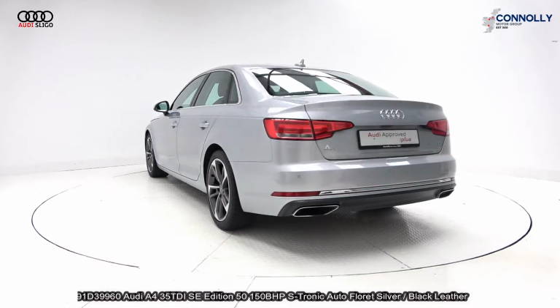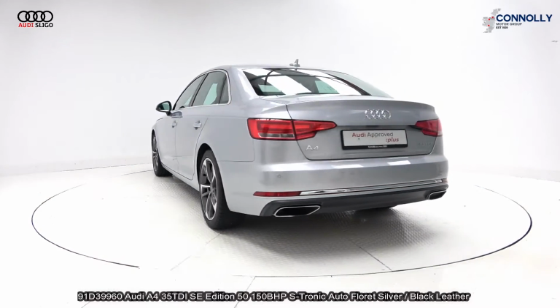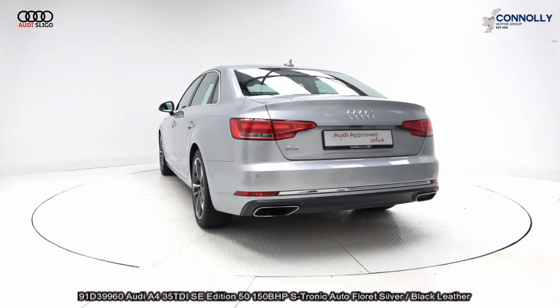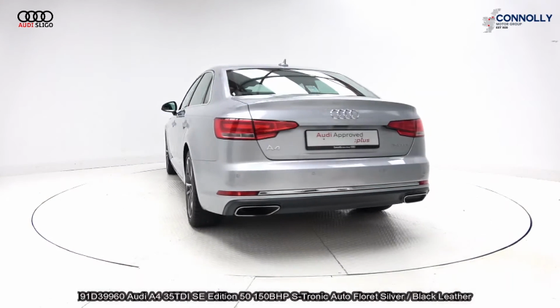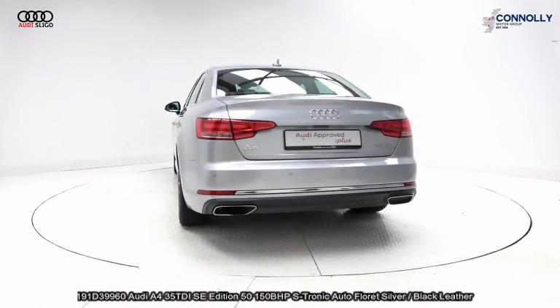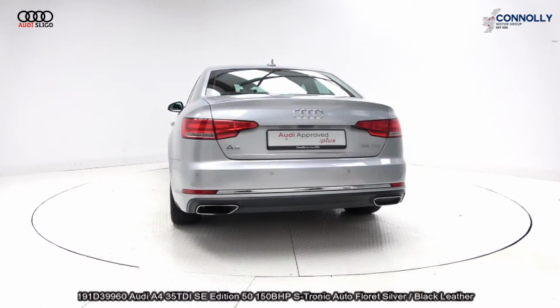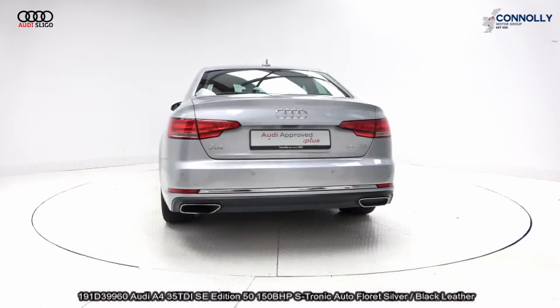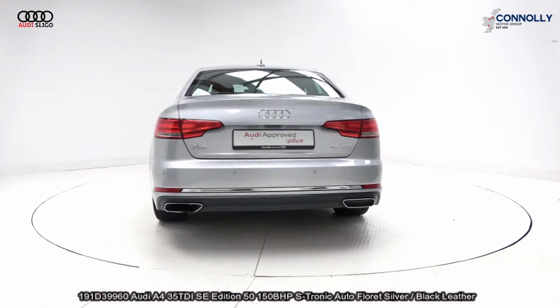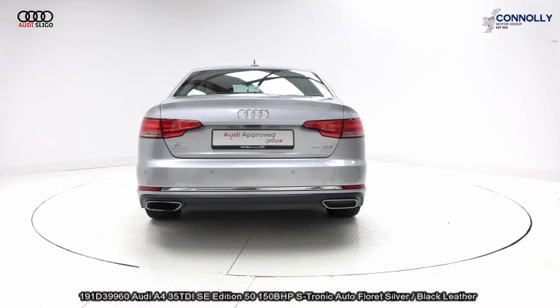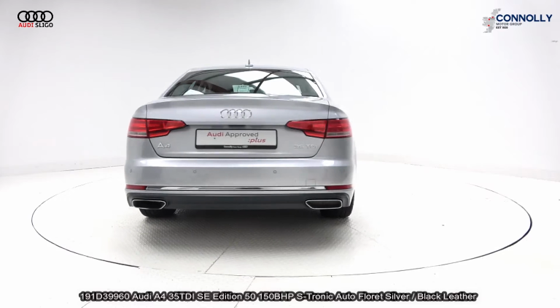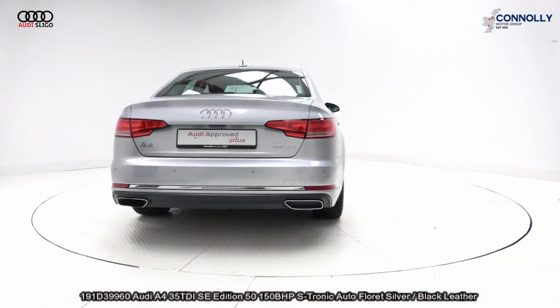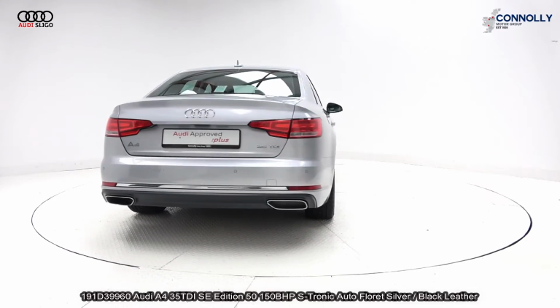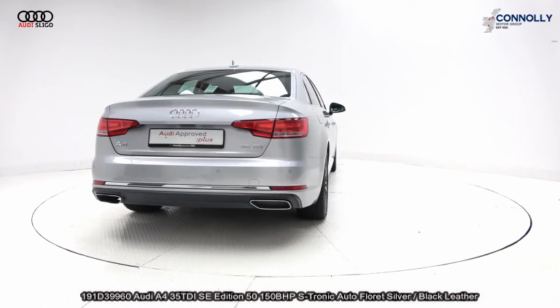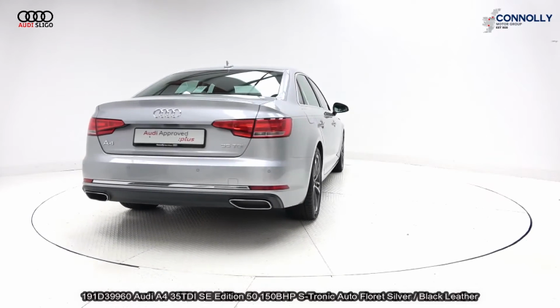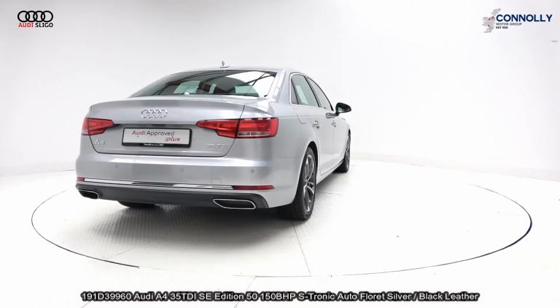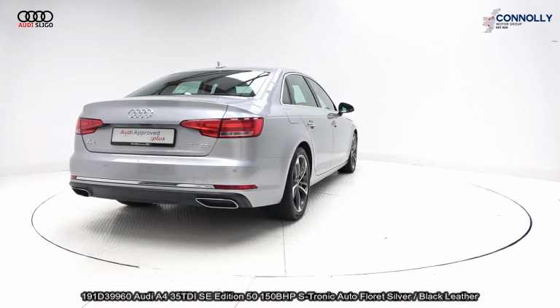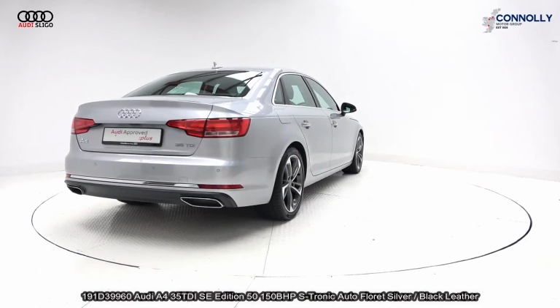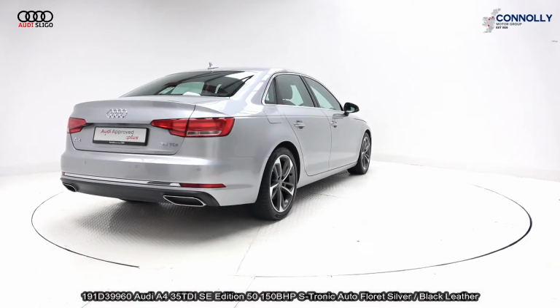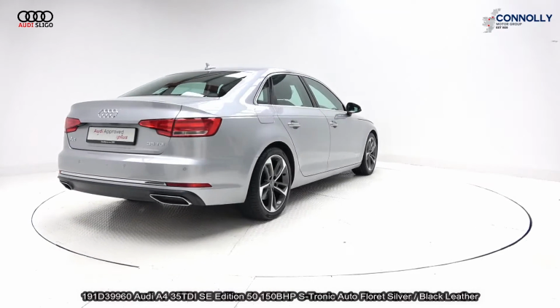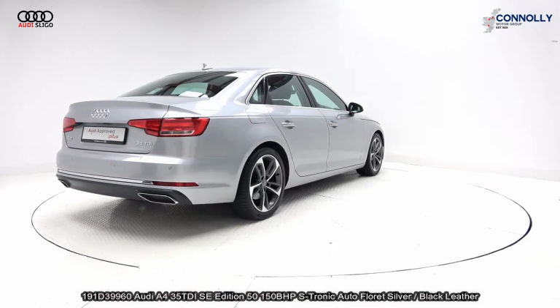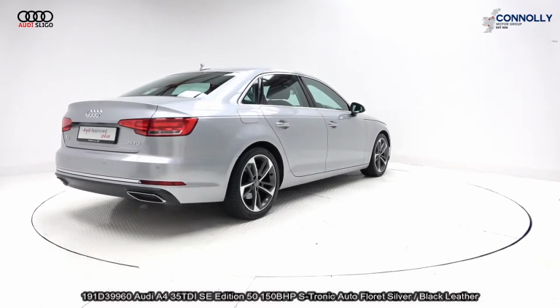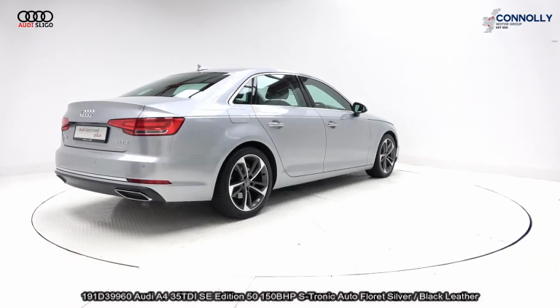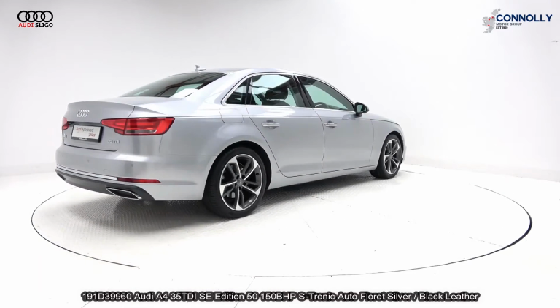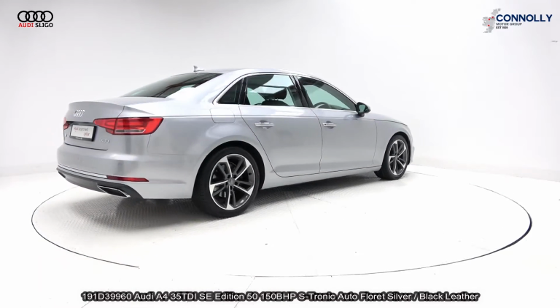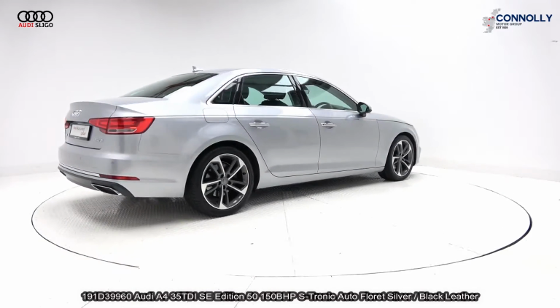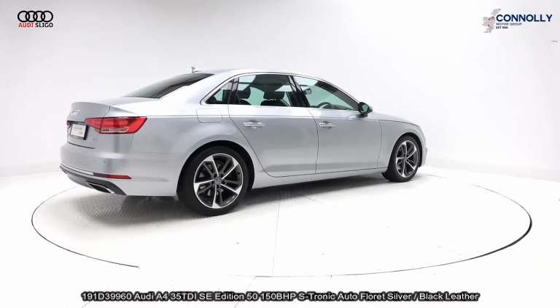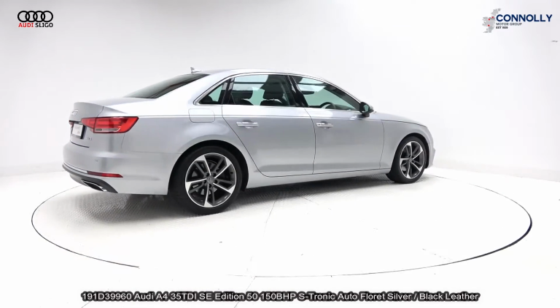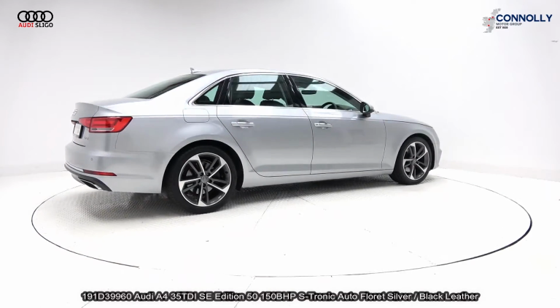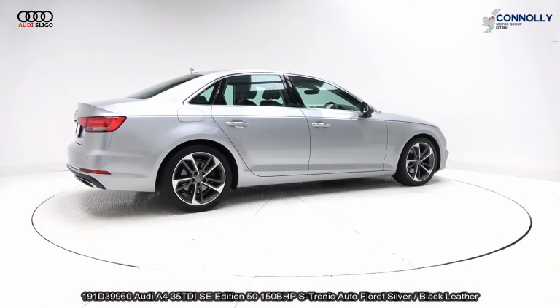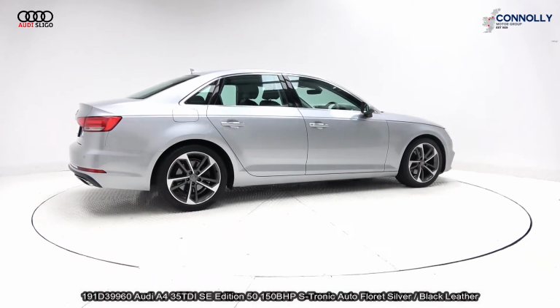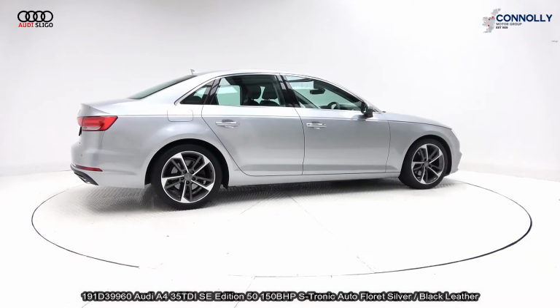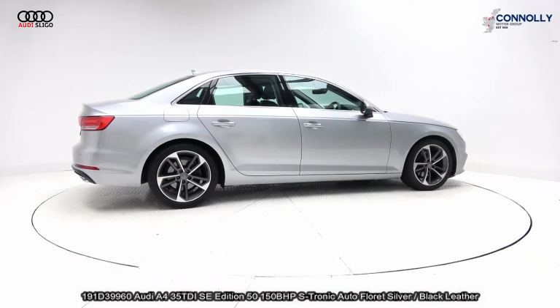Vehicle comes with a very comprehensive Audi approved plus warranty, a simple PCP finance option, and is available for free nationwide delivery.